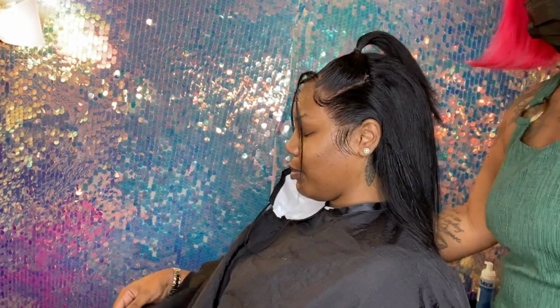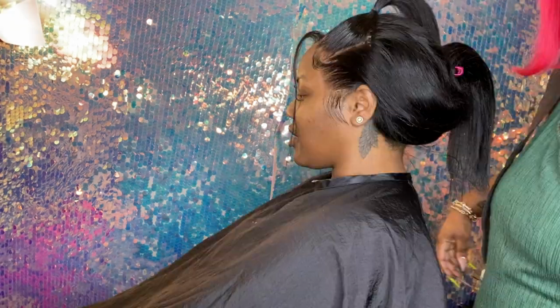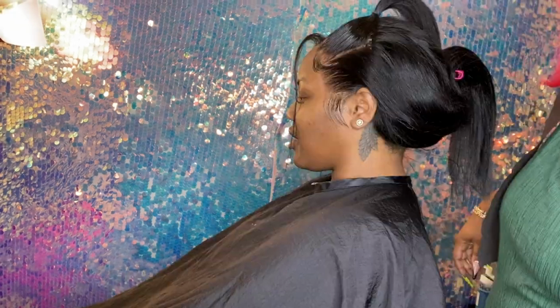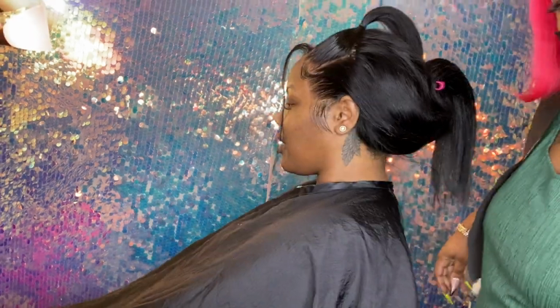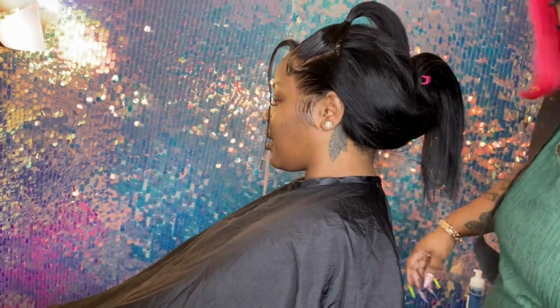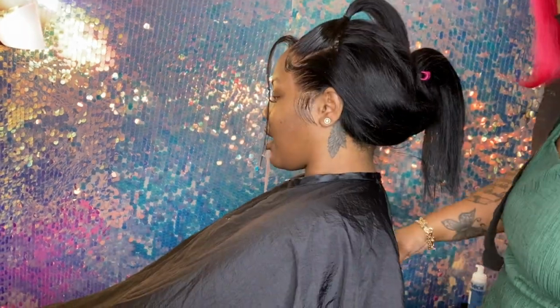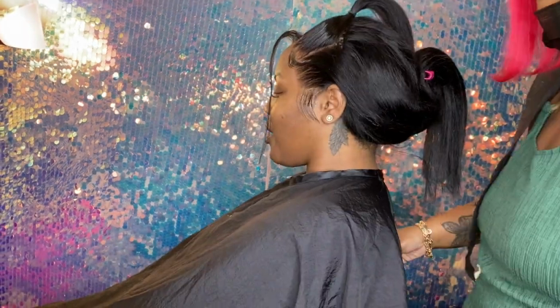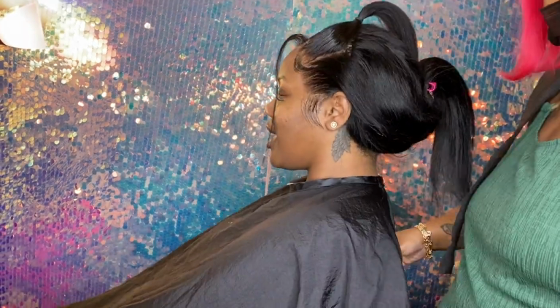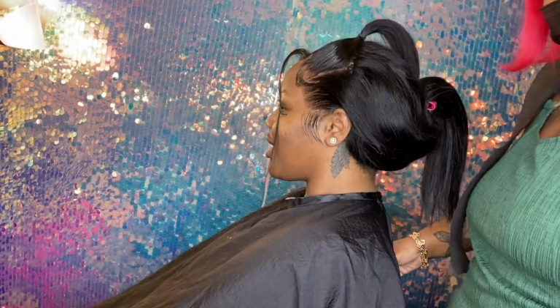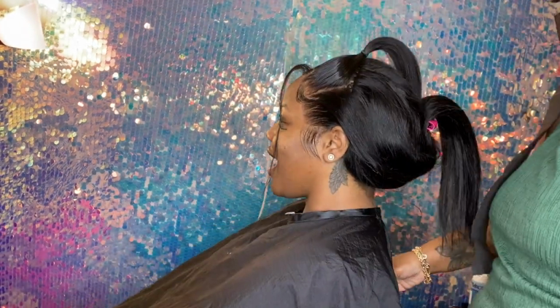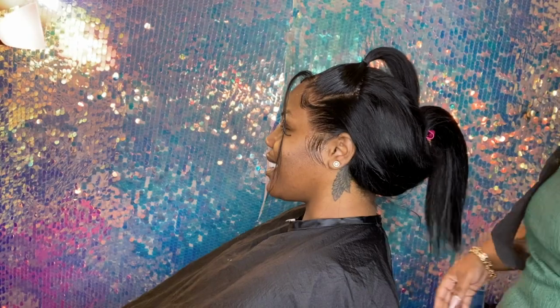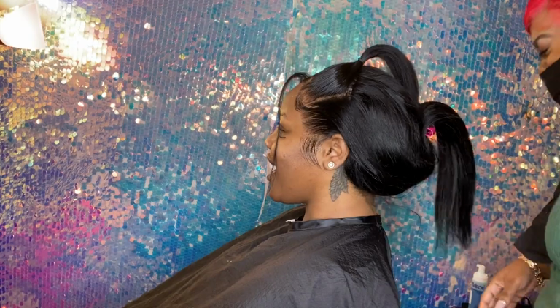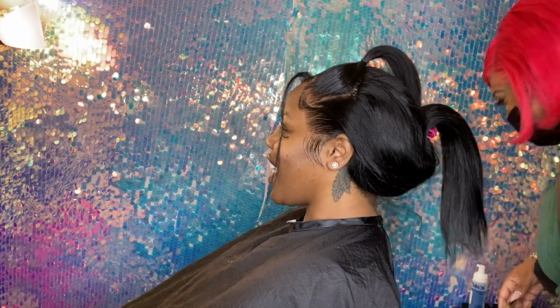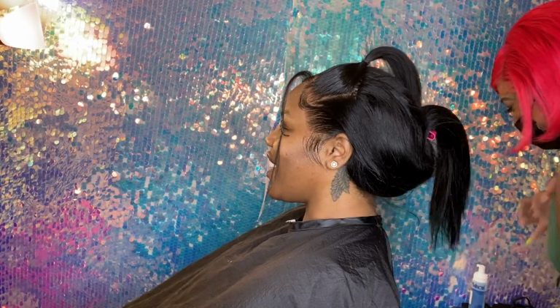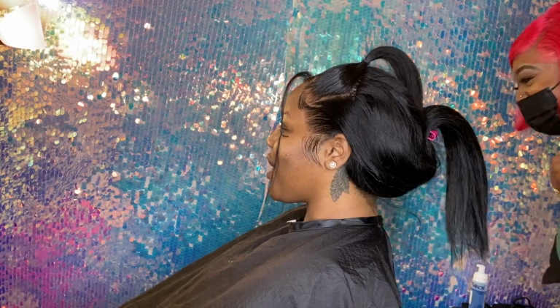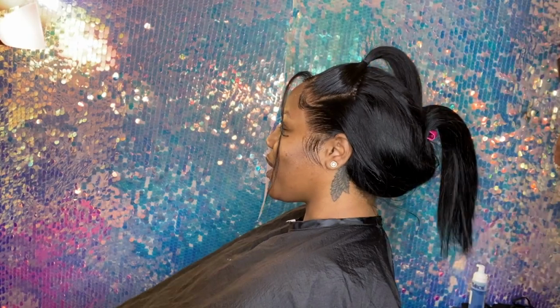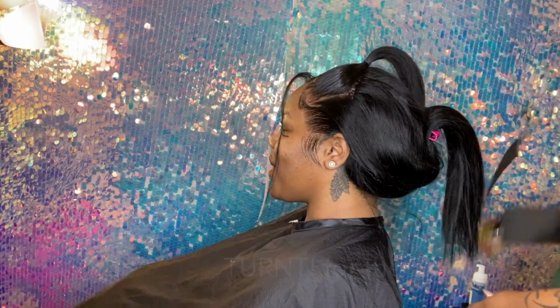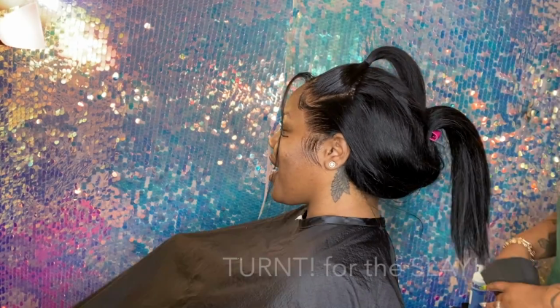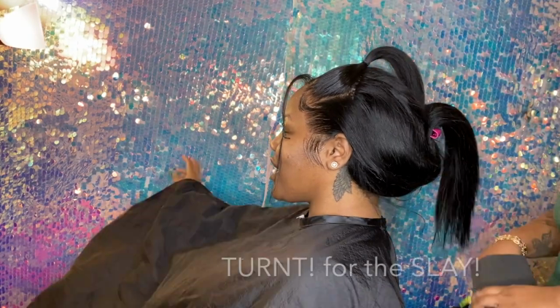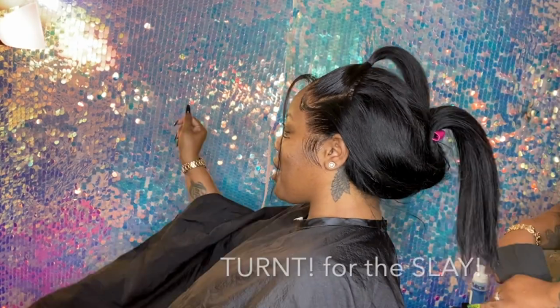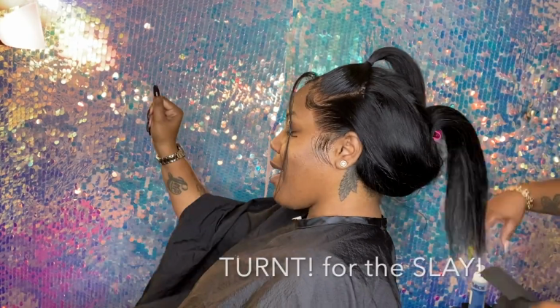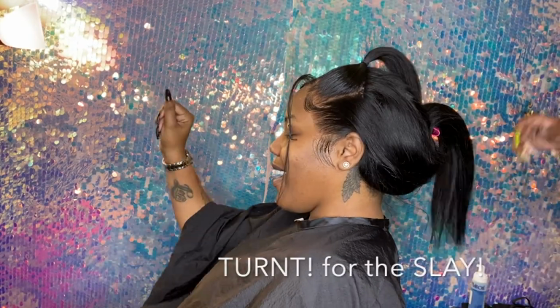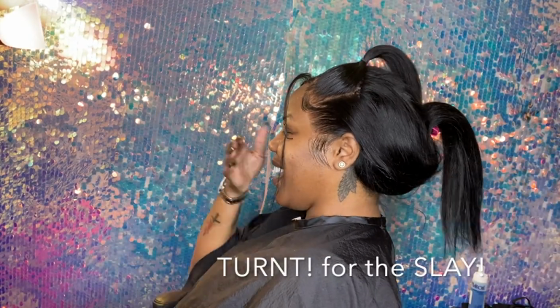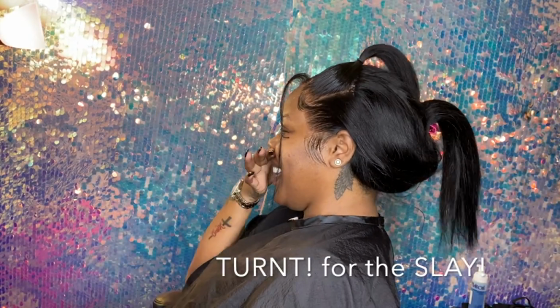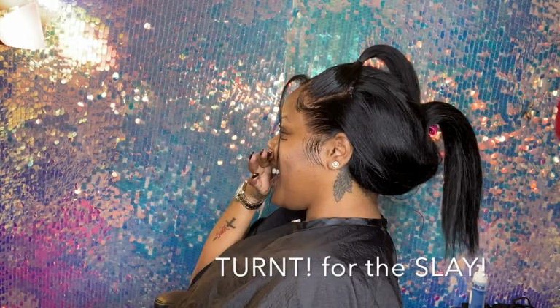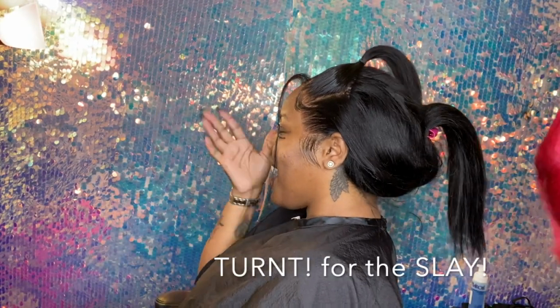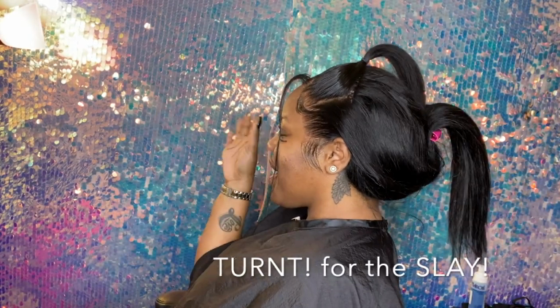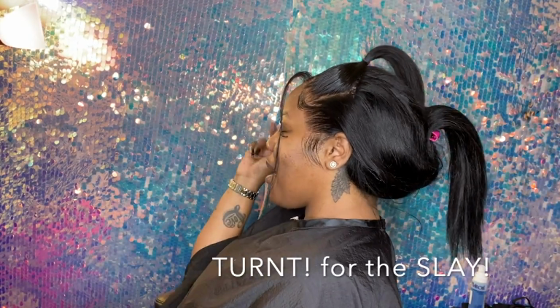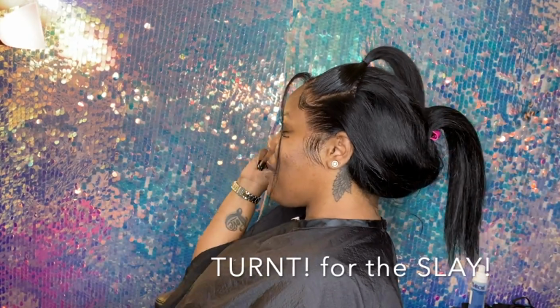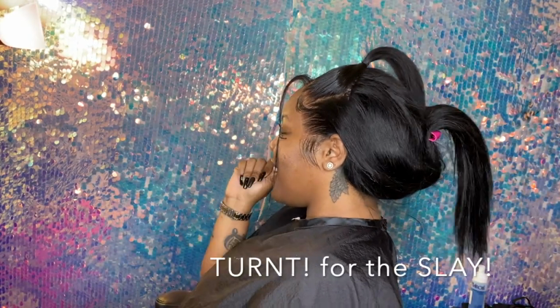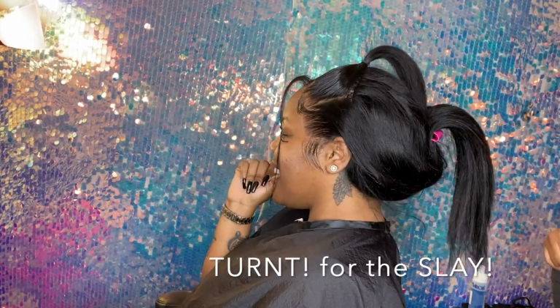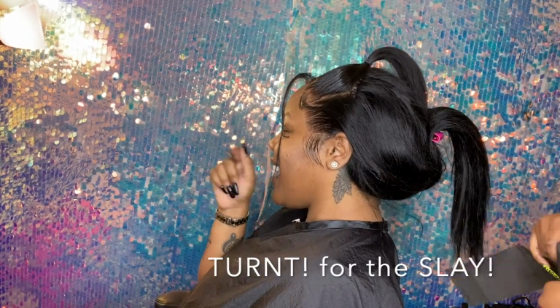You know how you get your hair done and you already feel like a whole new woman? That's how she's feeling right now.